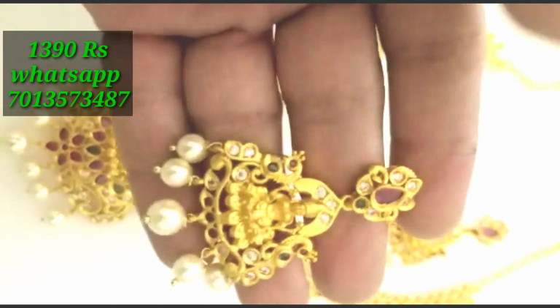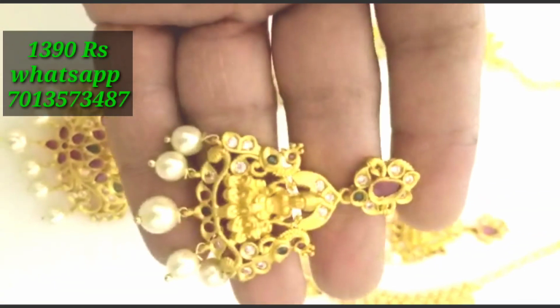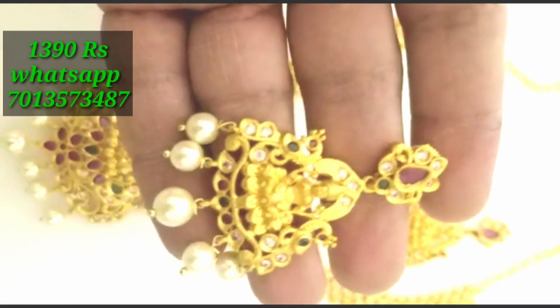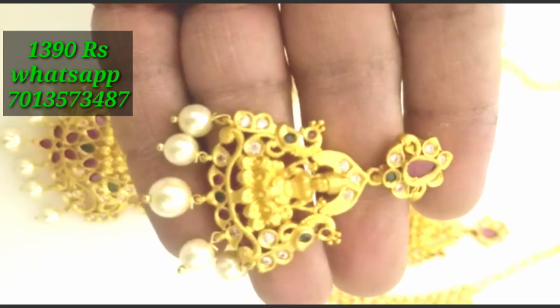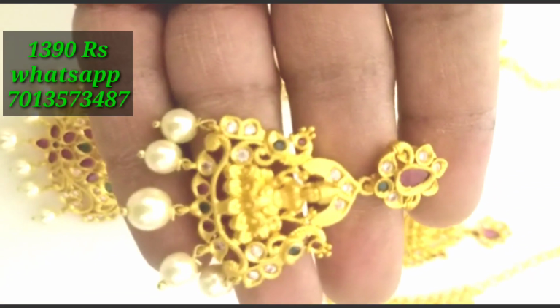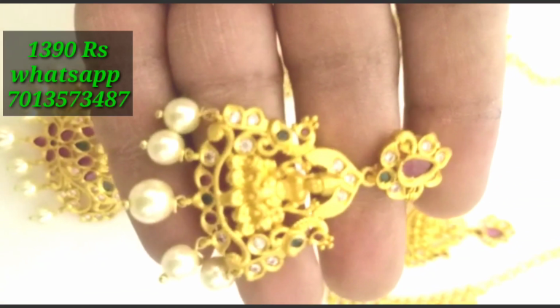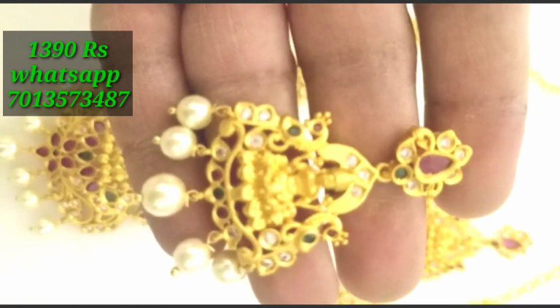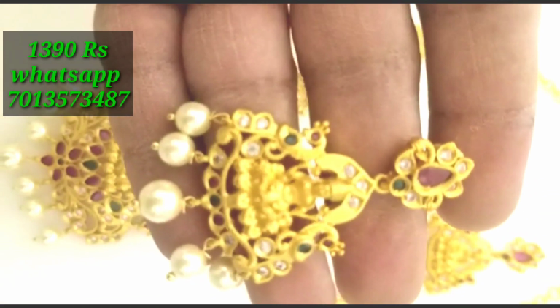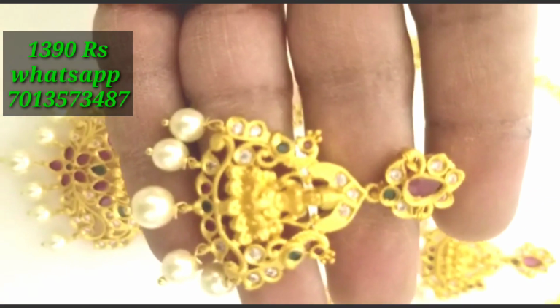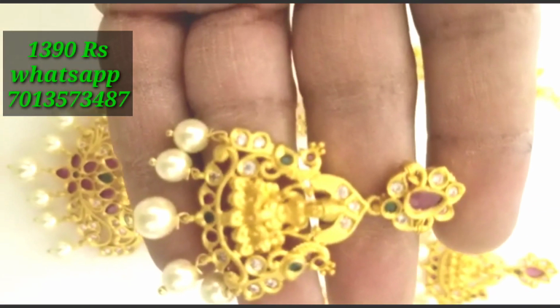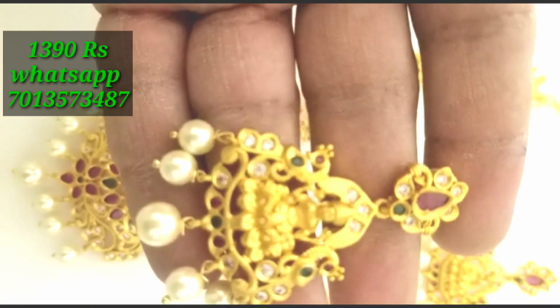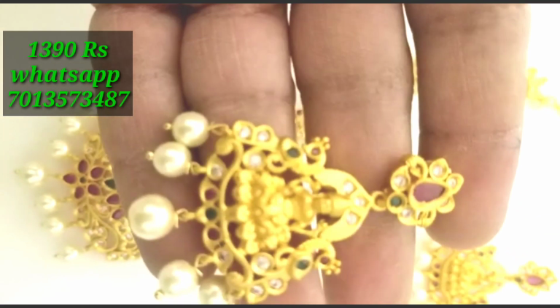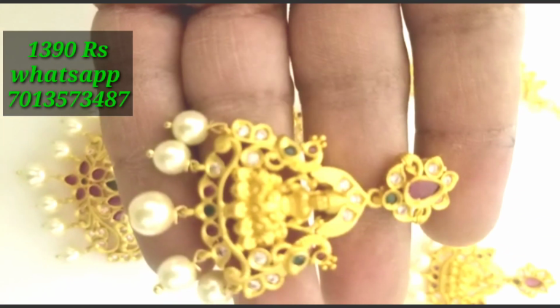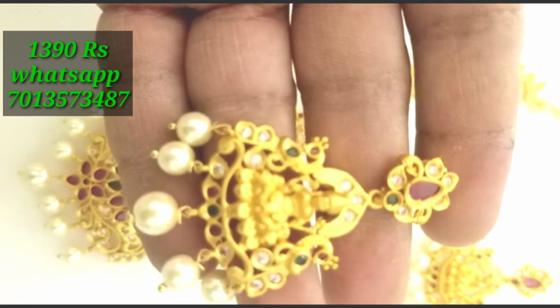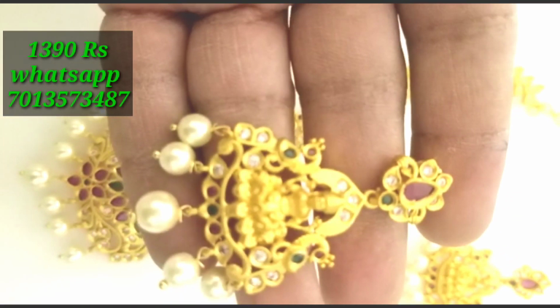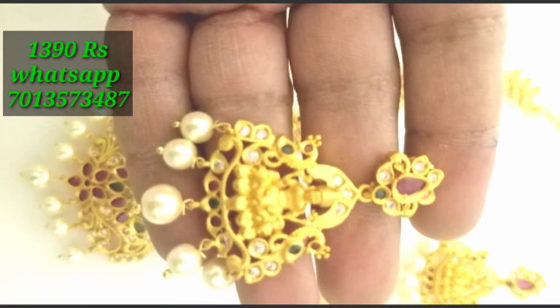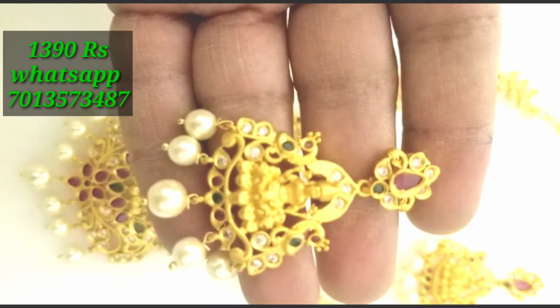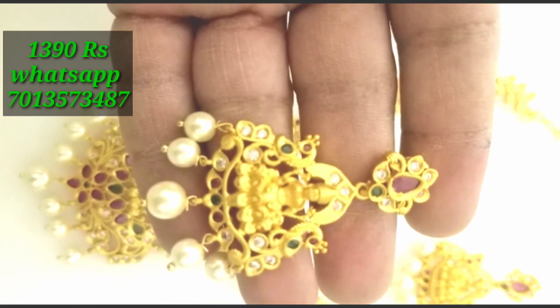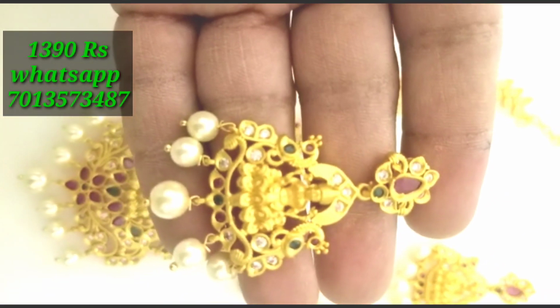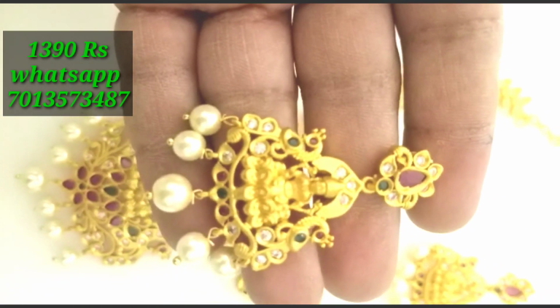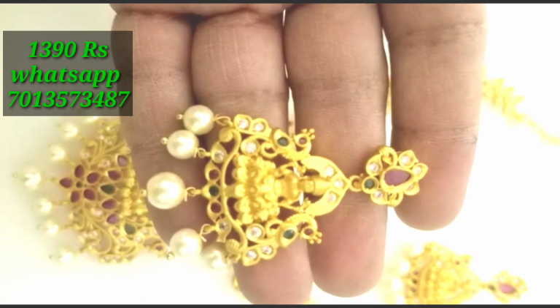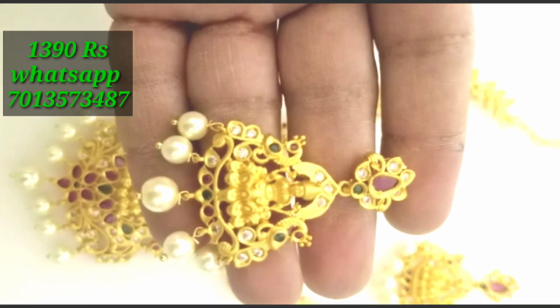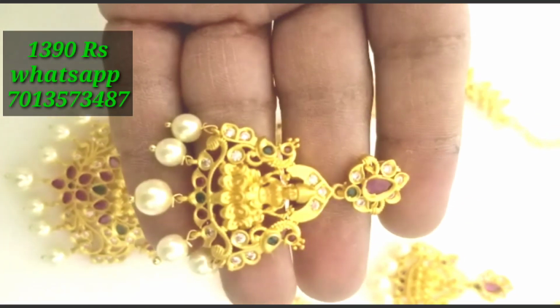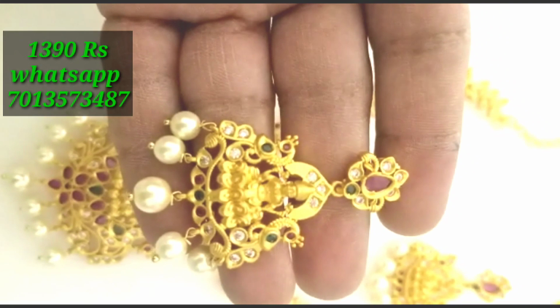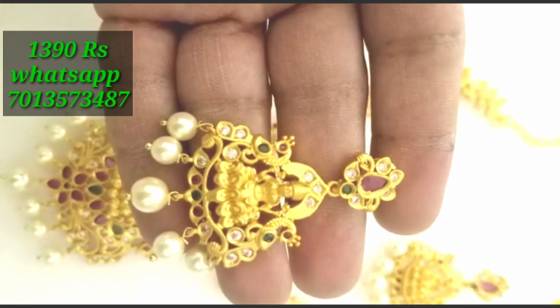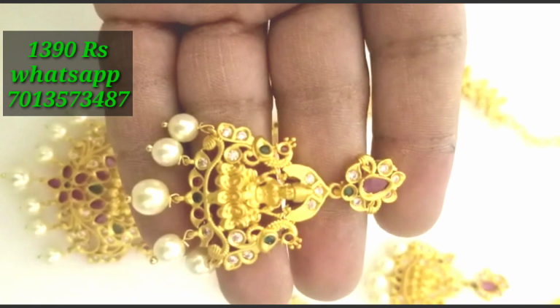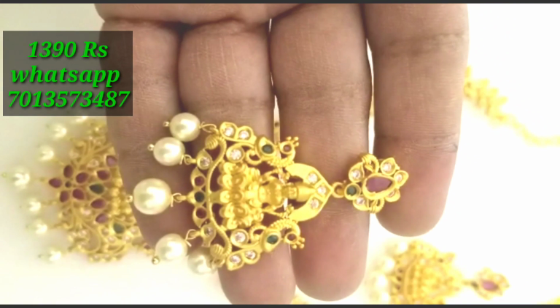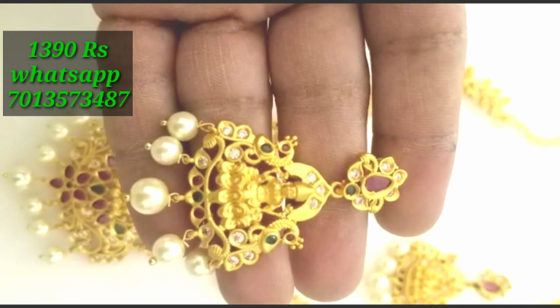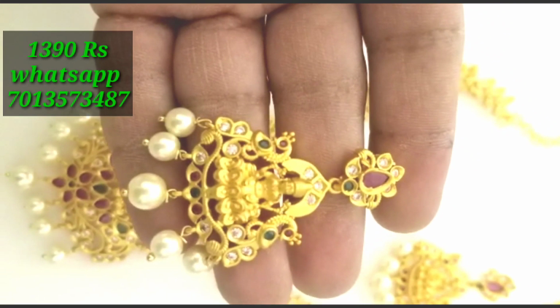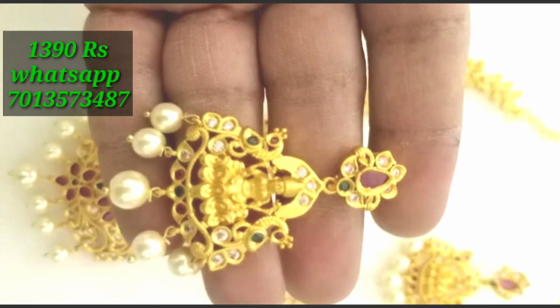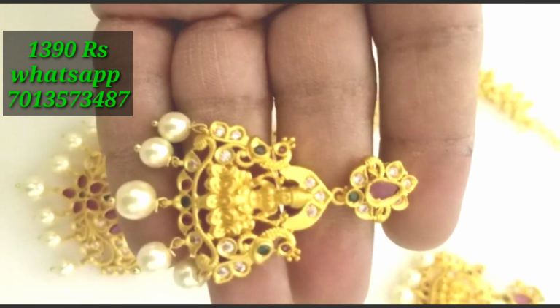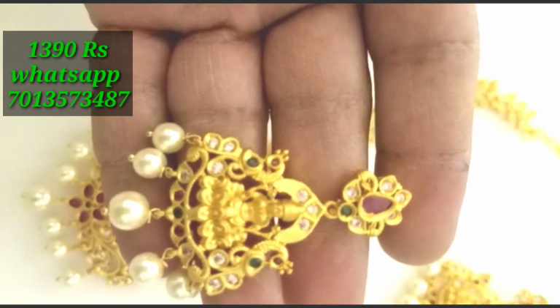Free shipping, only online payment, no cash on delivery.